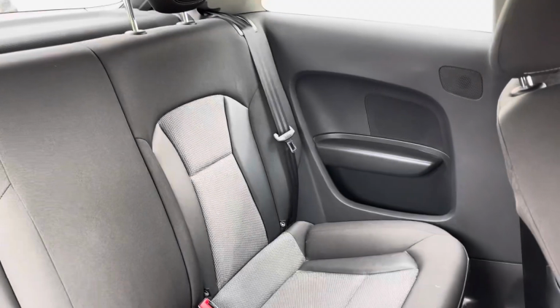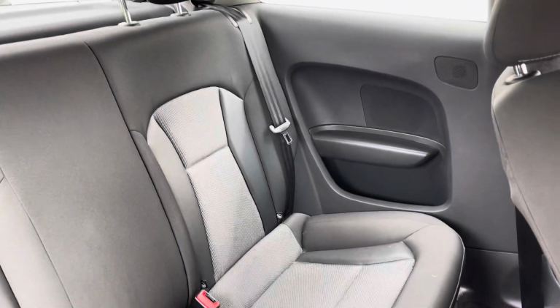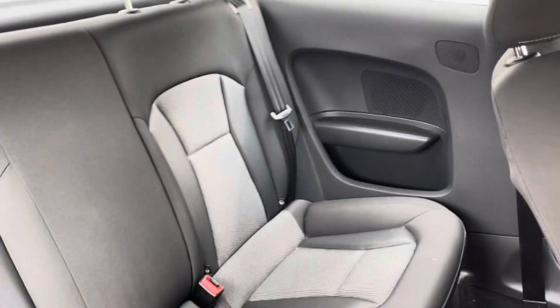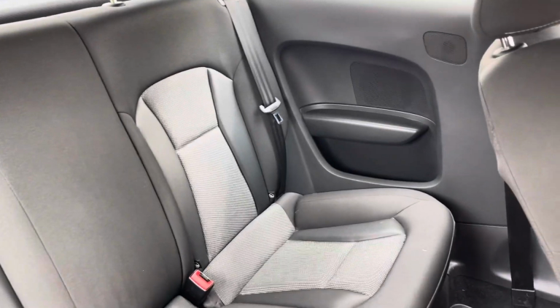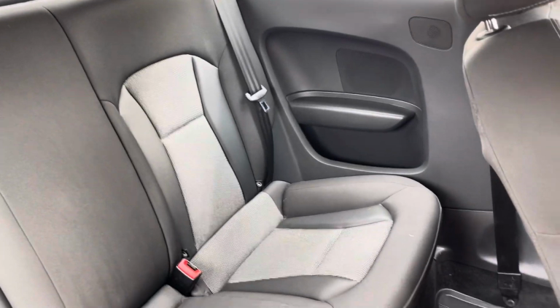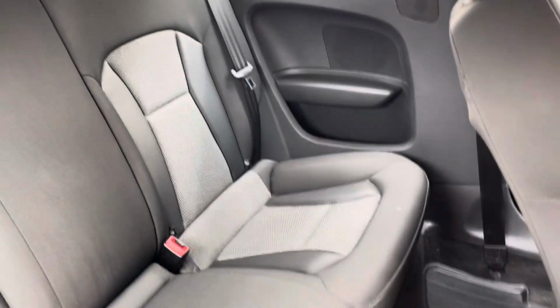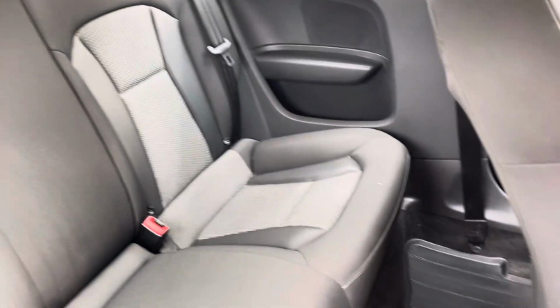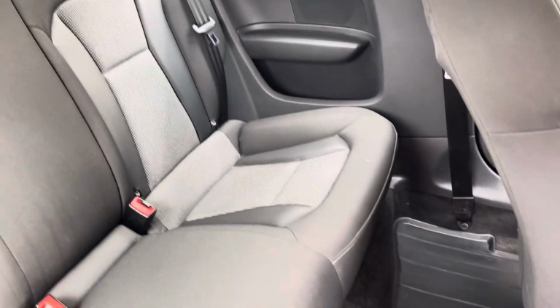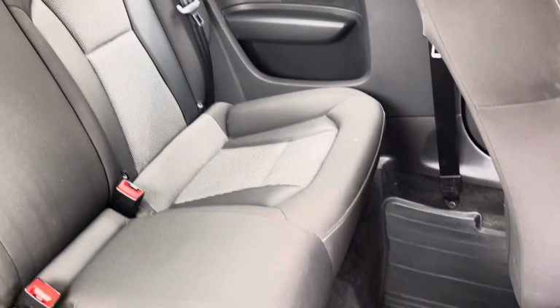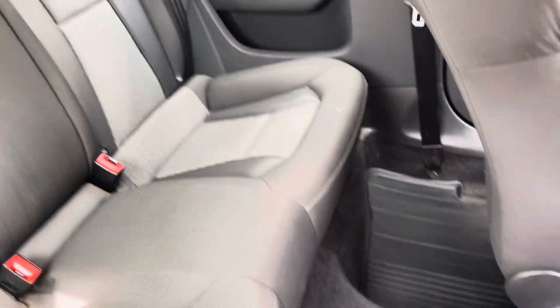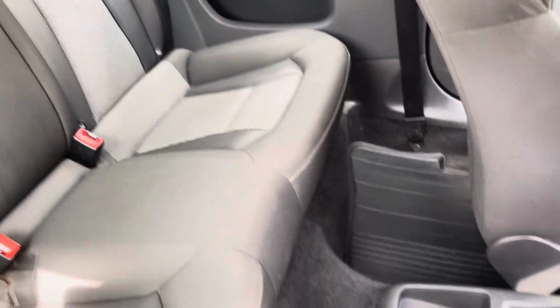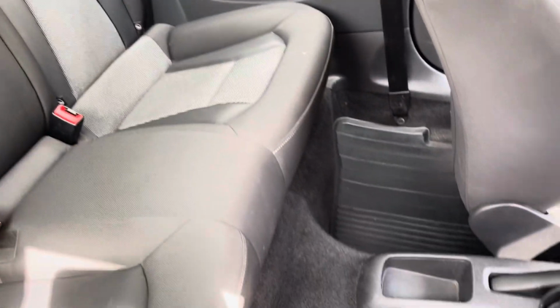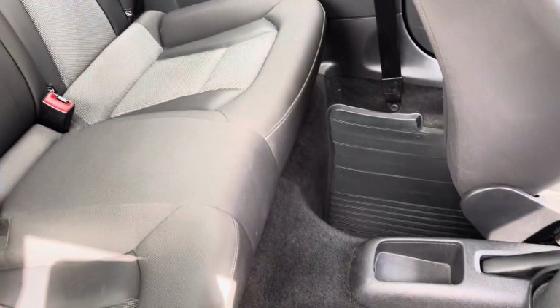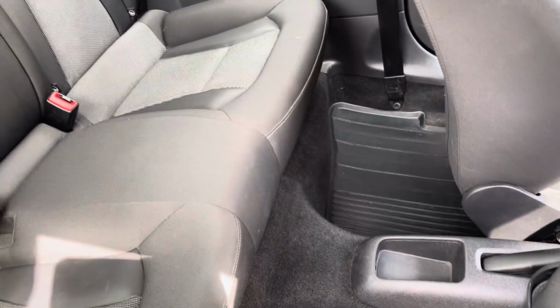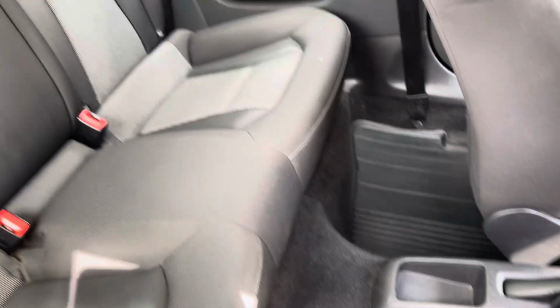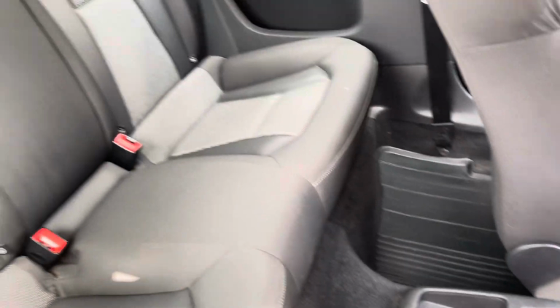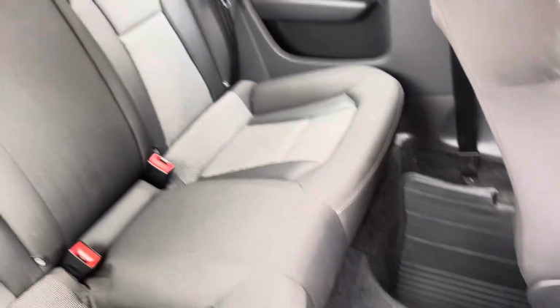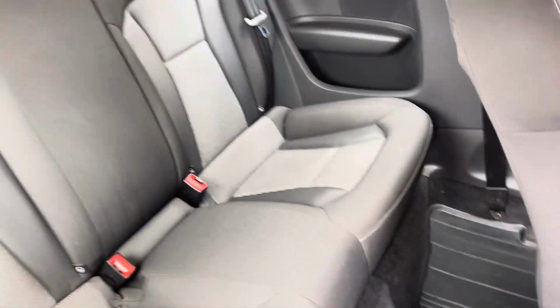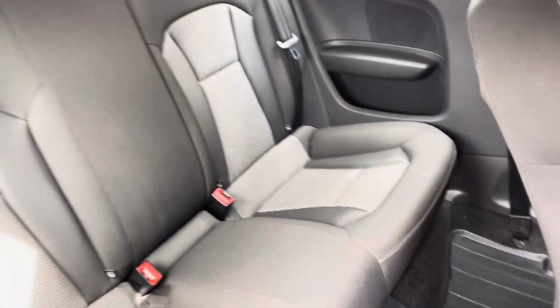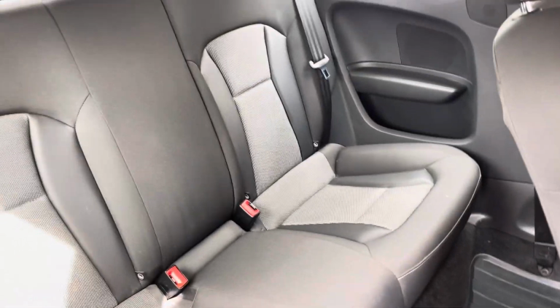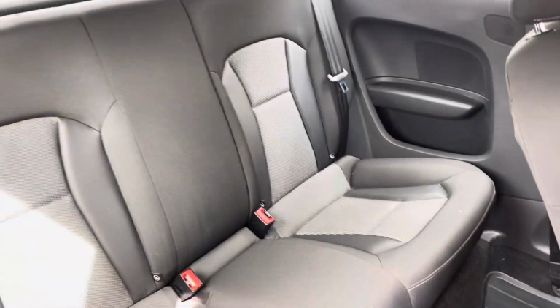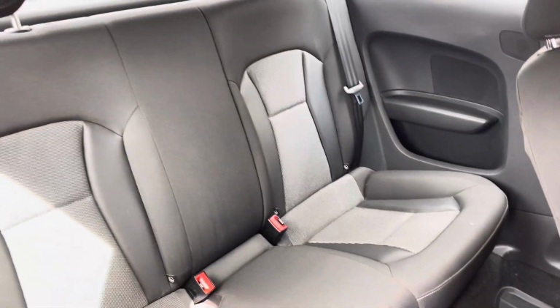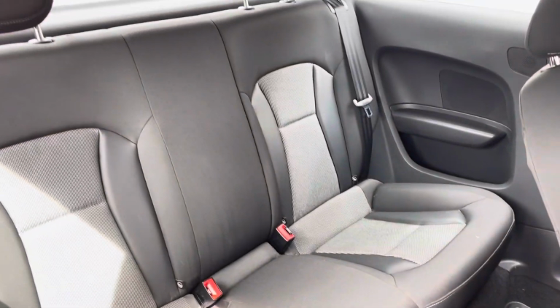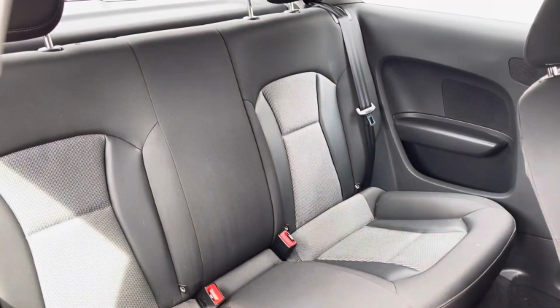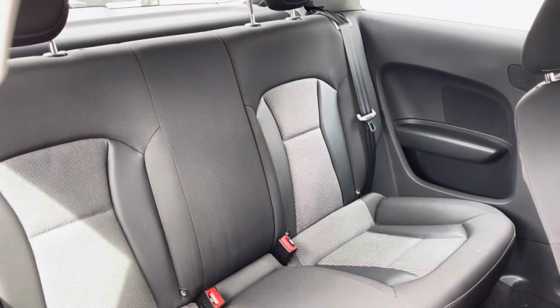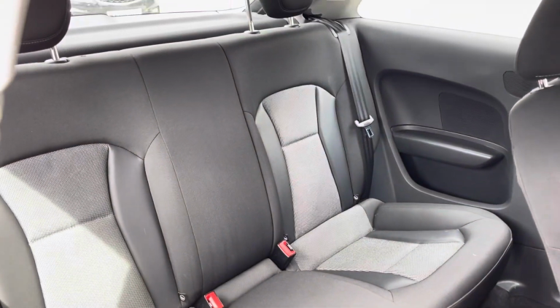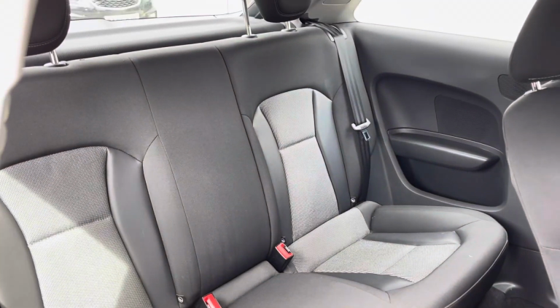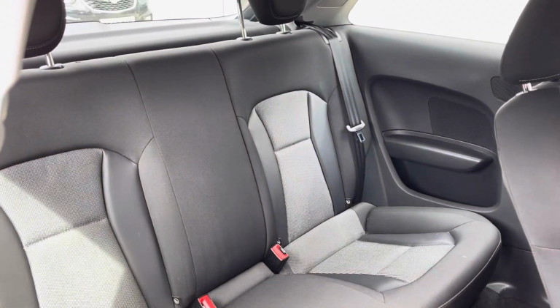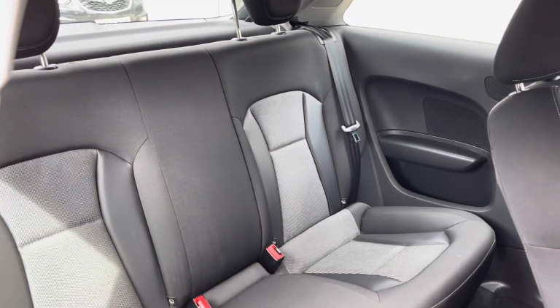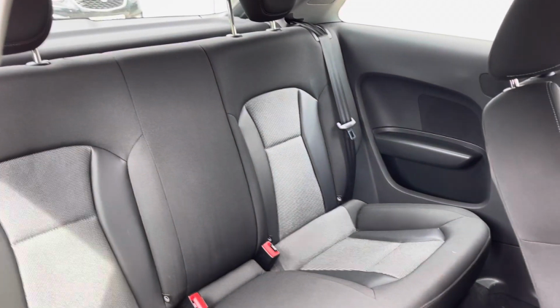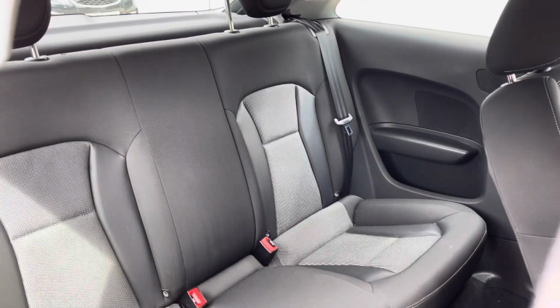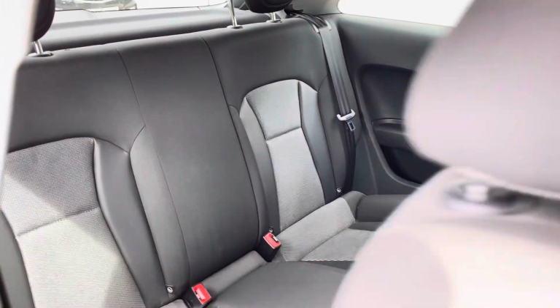Passengers in the back can relax on these comfy seats and they've got their own storage compartments in the door panels as well.